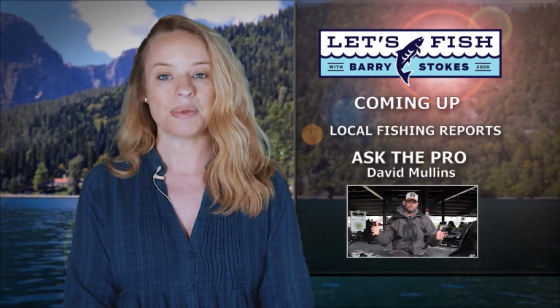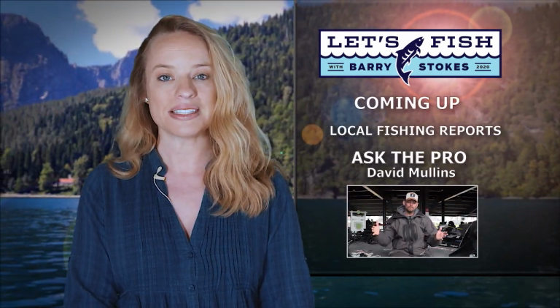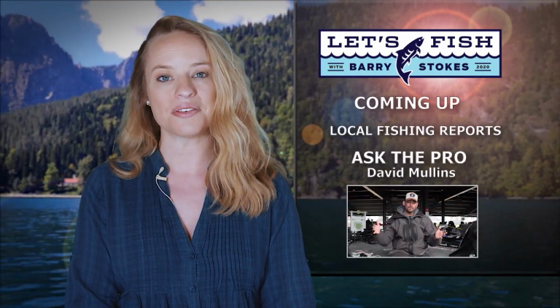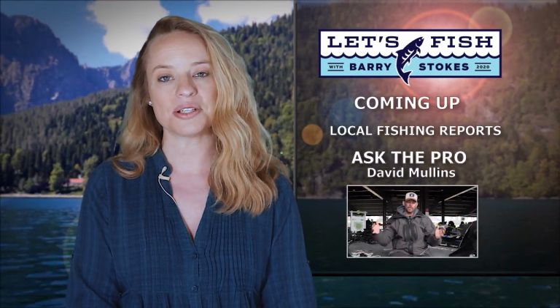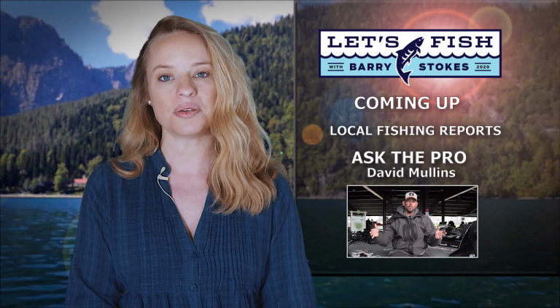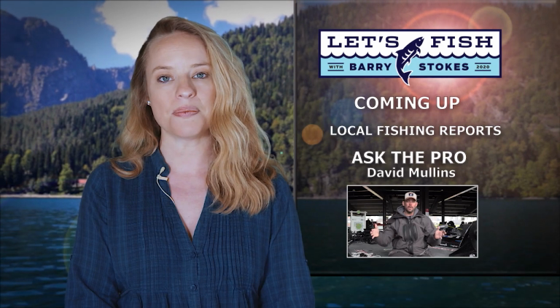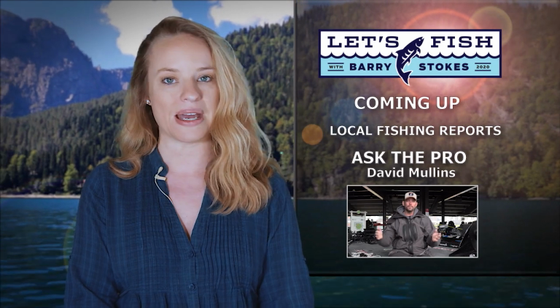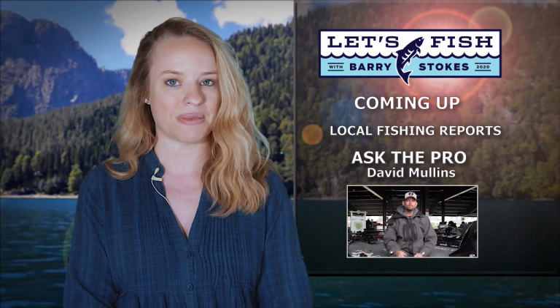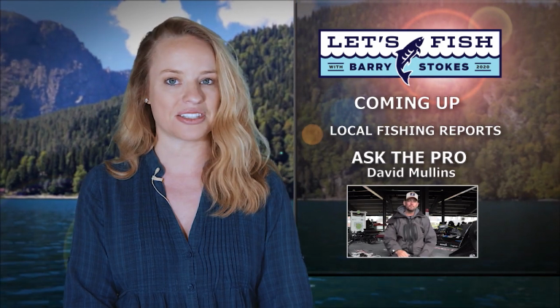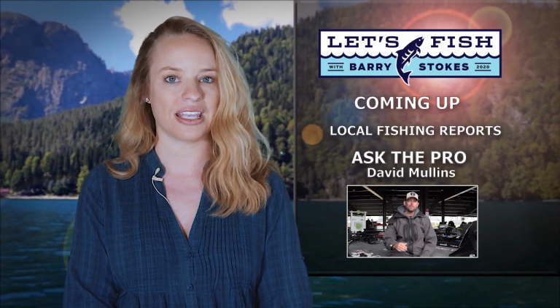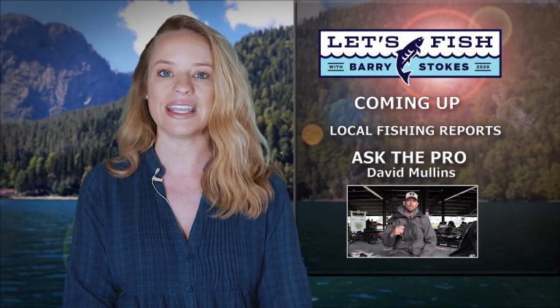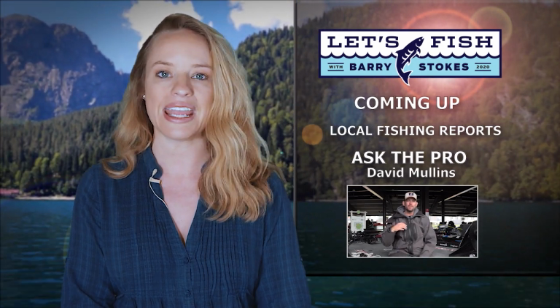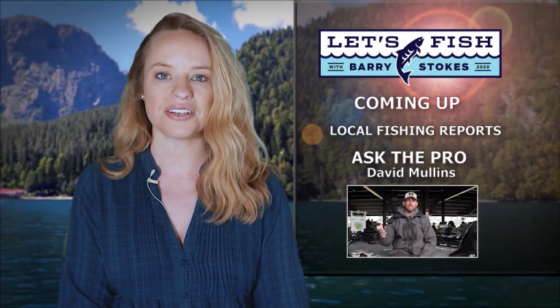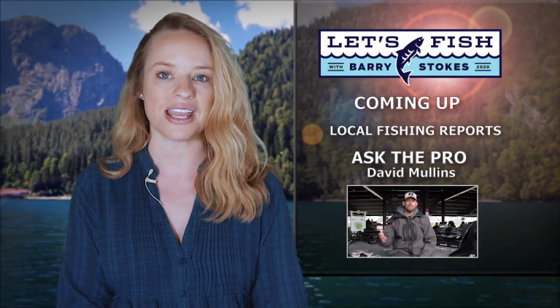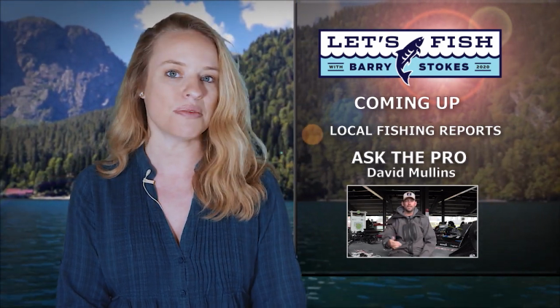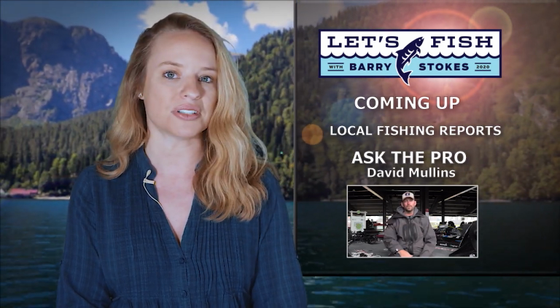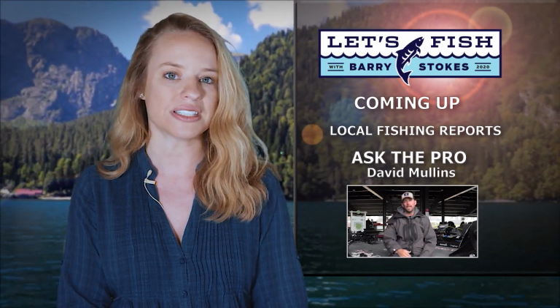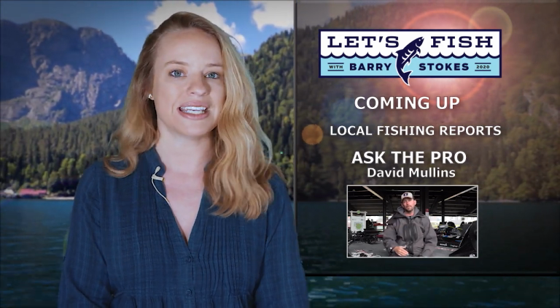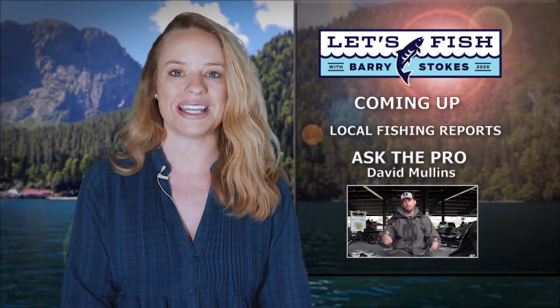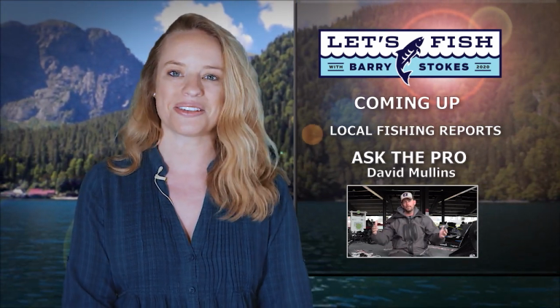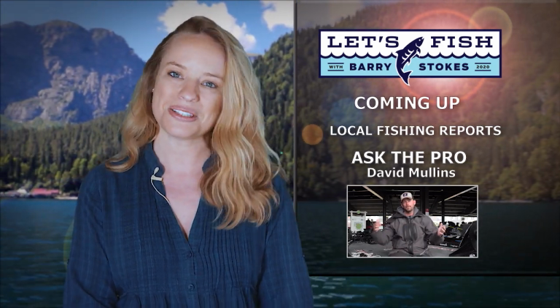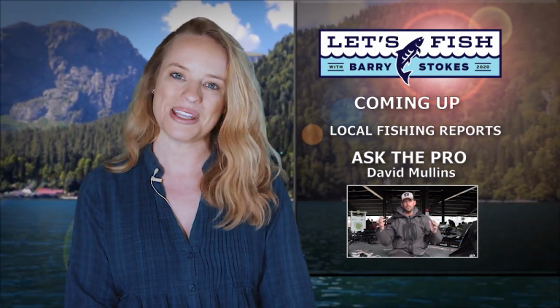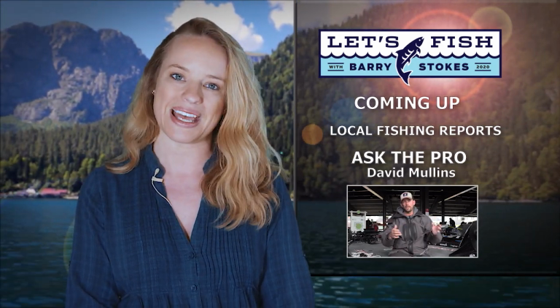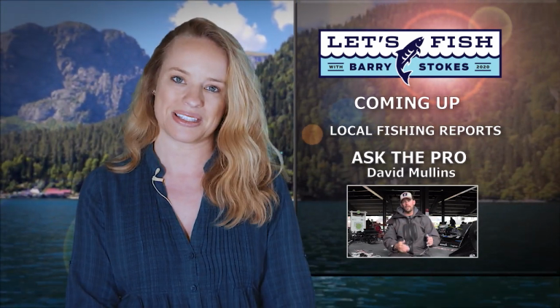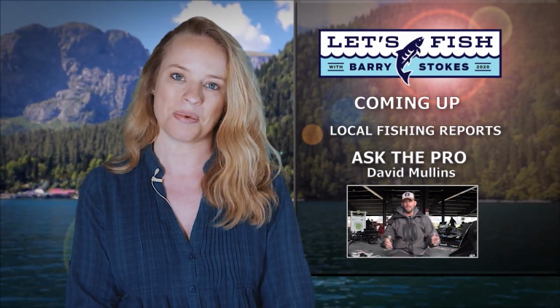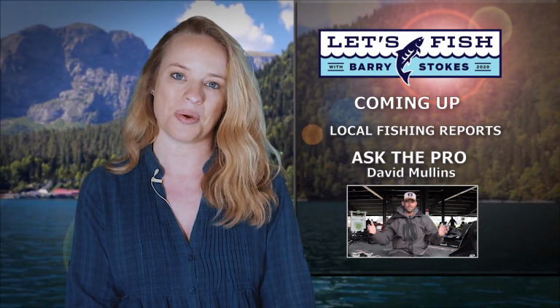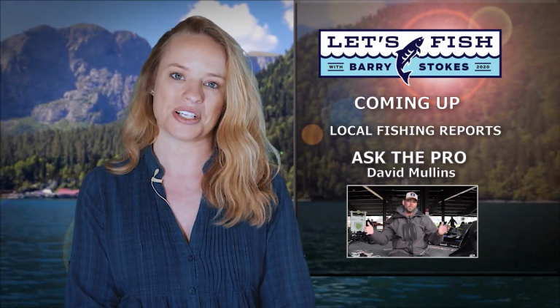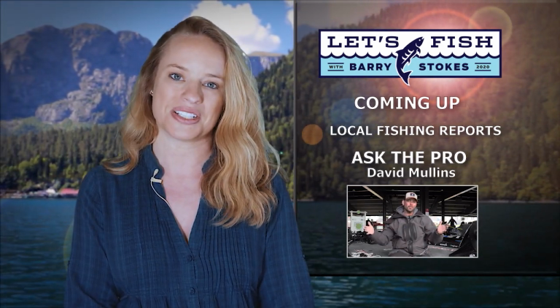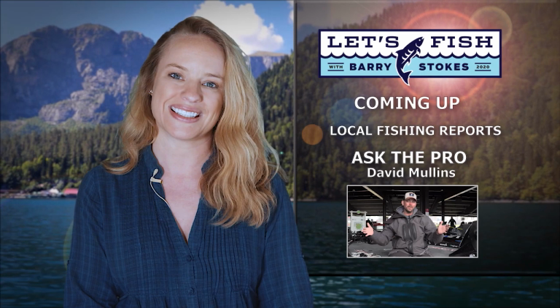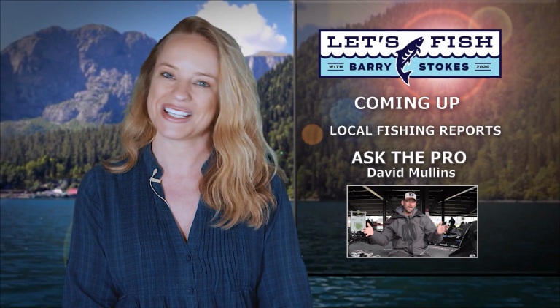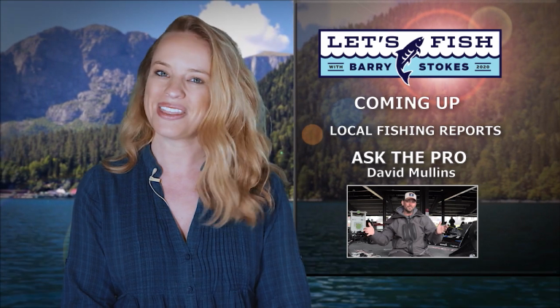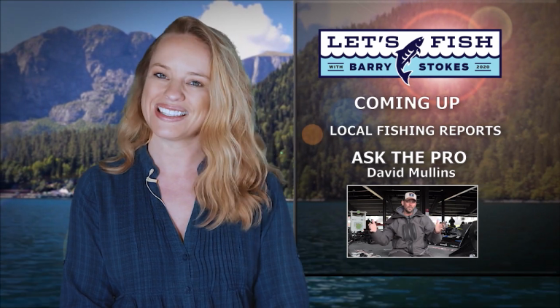I'll return with Bassmaster Elite angler David Mullins to answer this week's Ask the Pro questions. Stick with us.